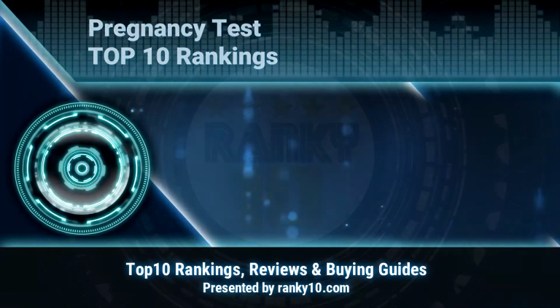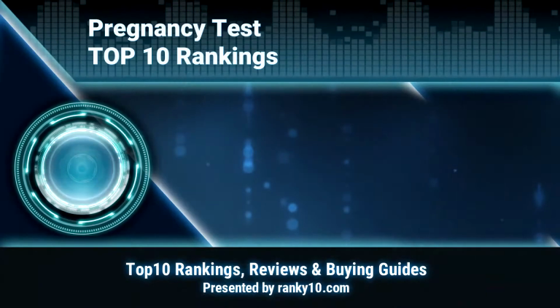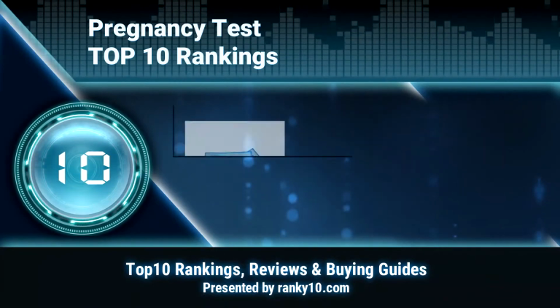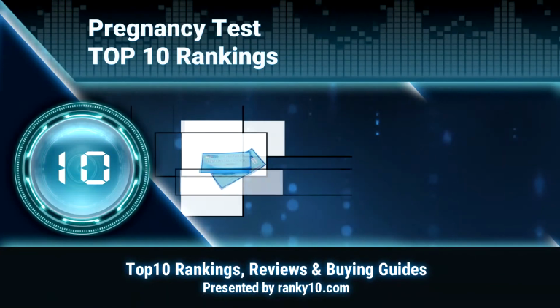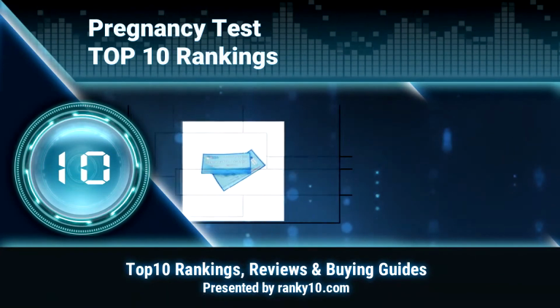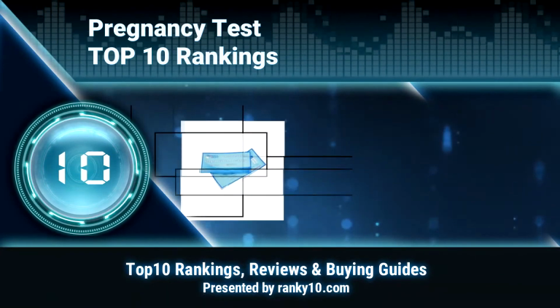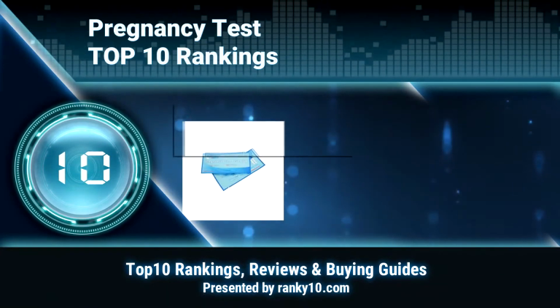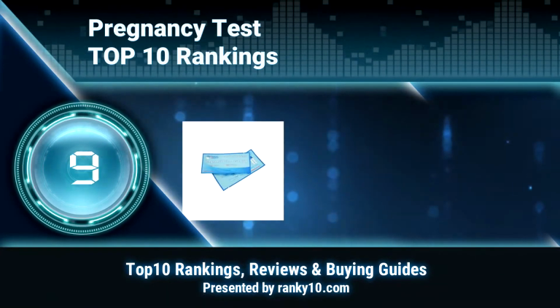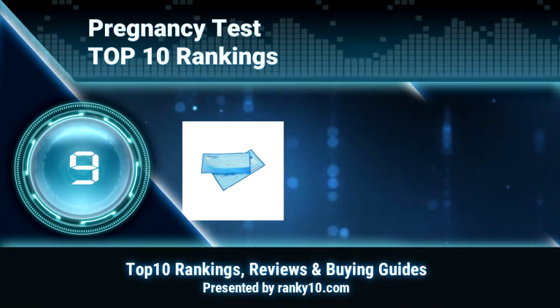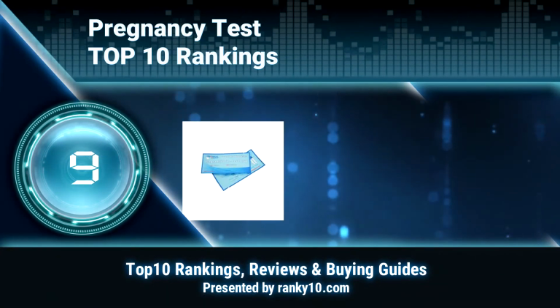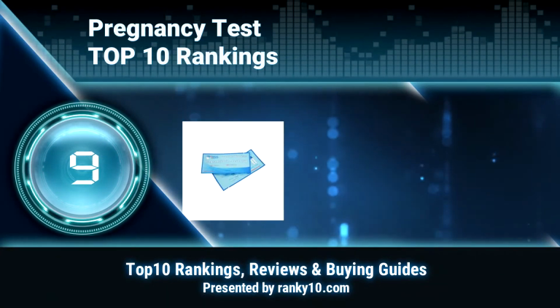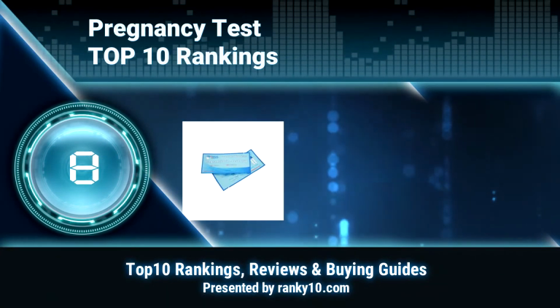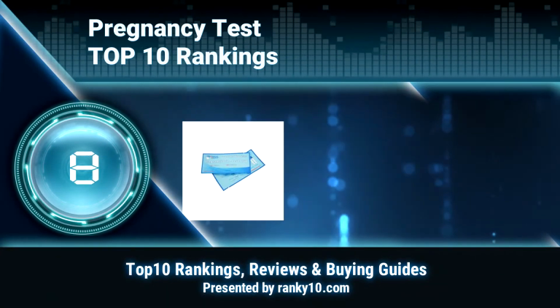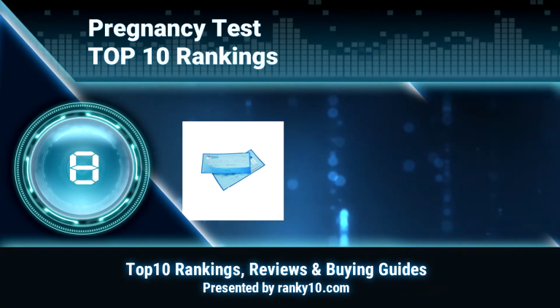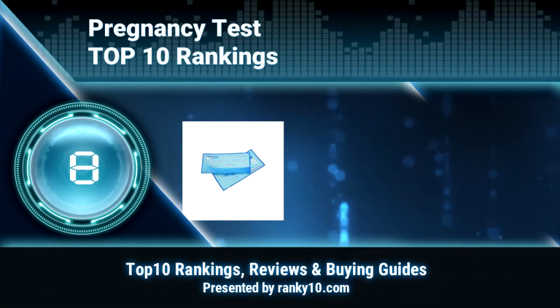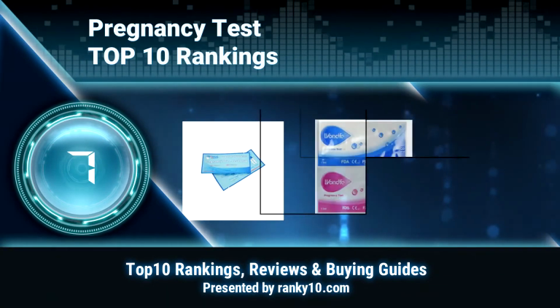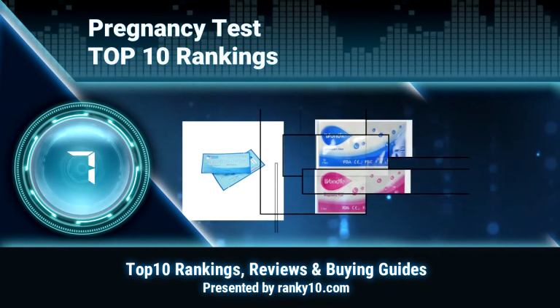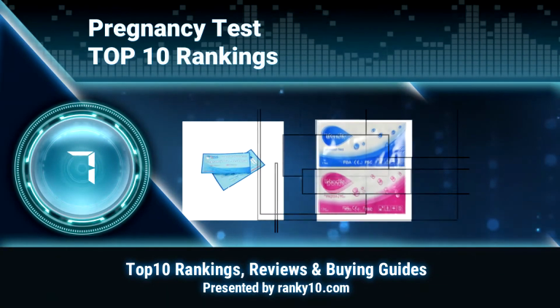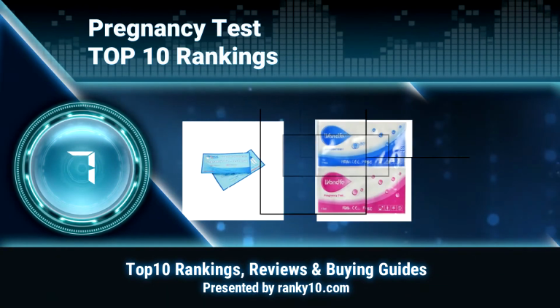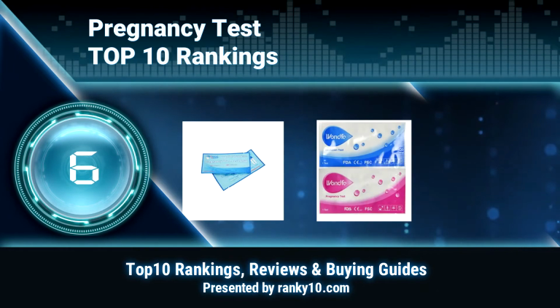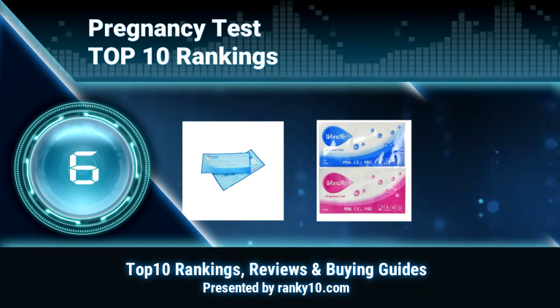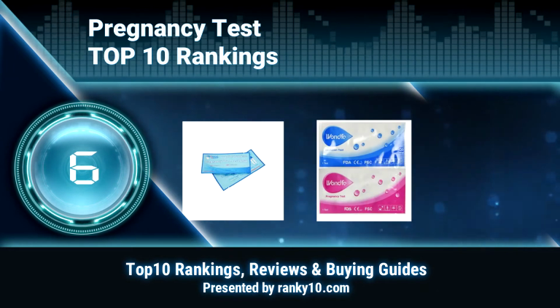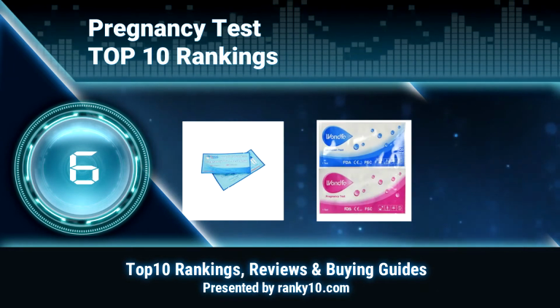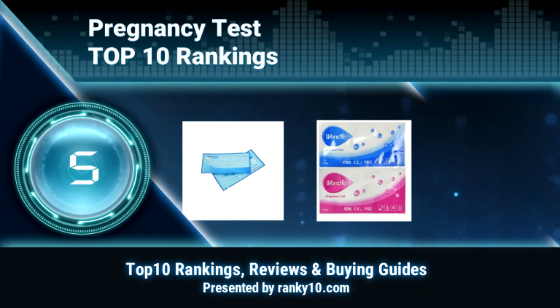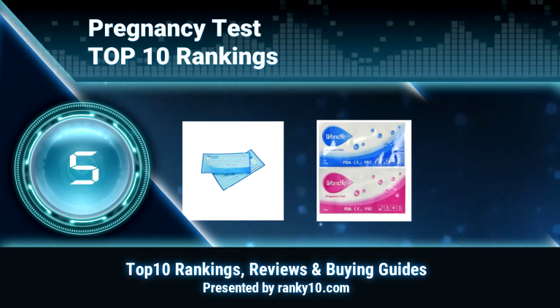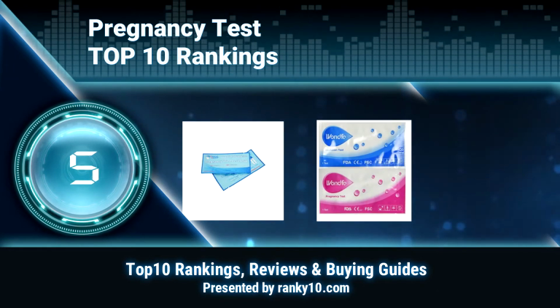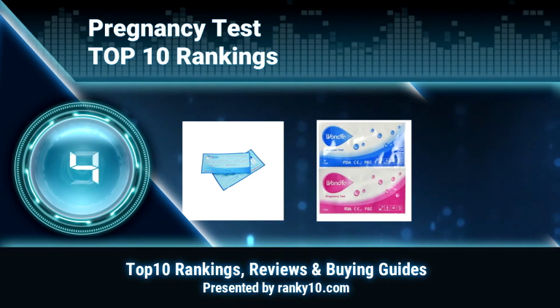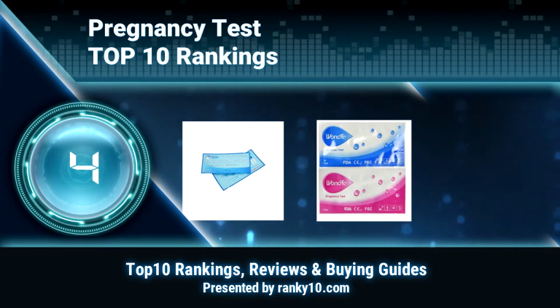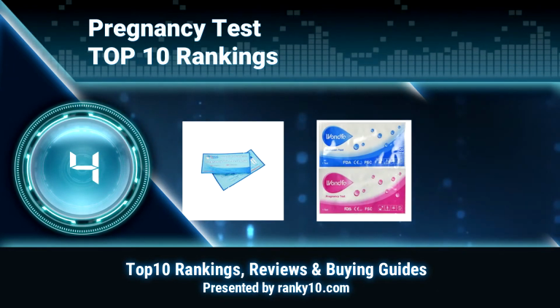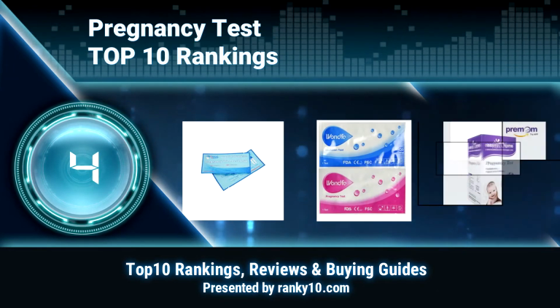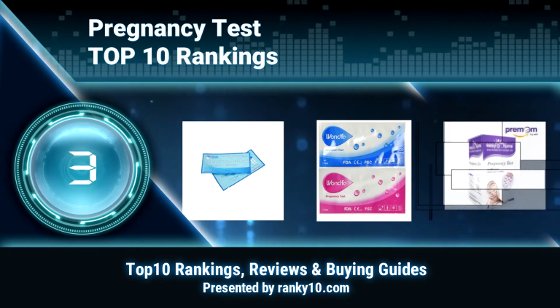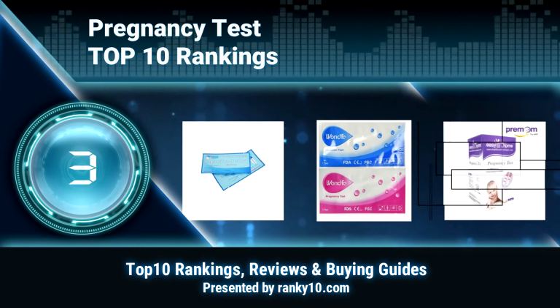Welcome to Ranky 10 Video Rankings. We announce the Top 10 Rankings of Pregnancy Tests. Let's get started.